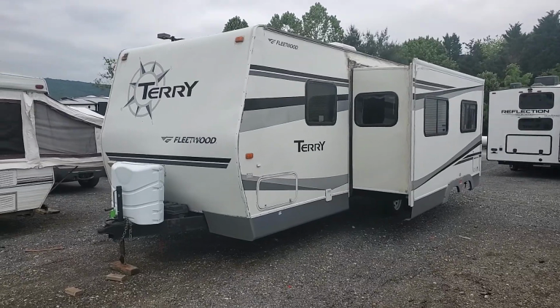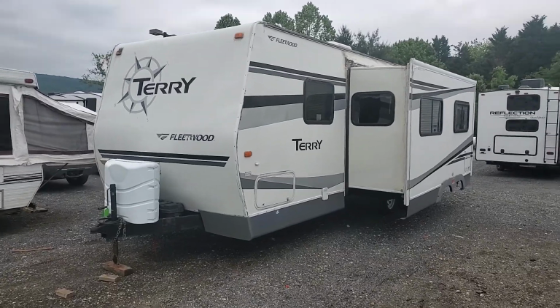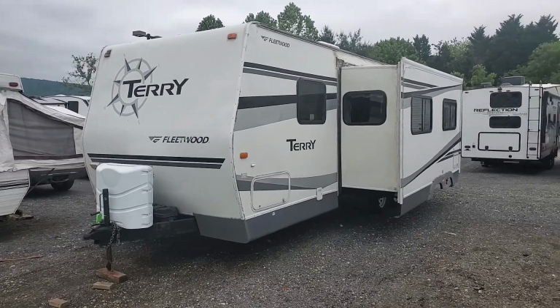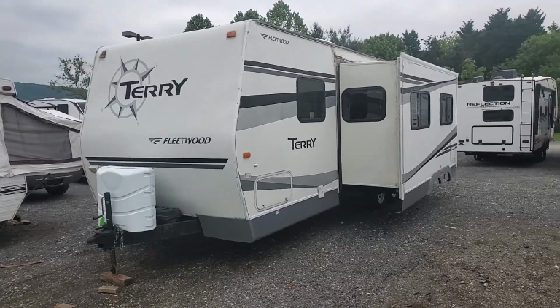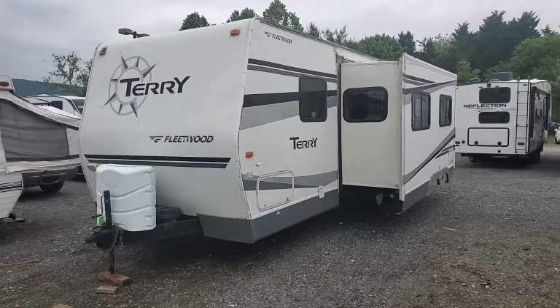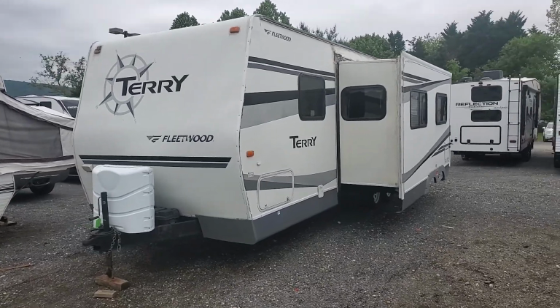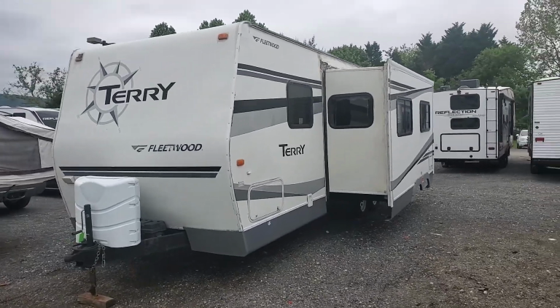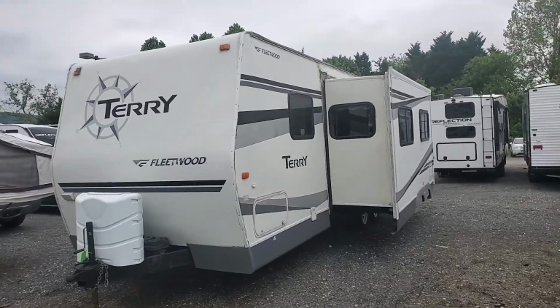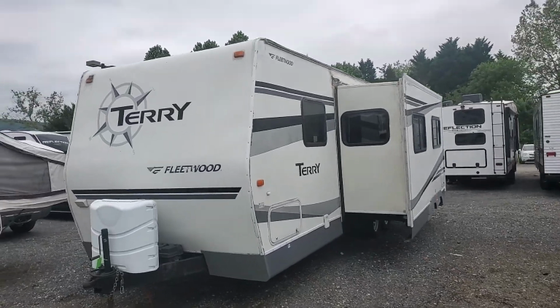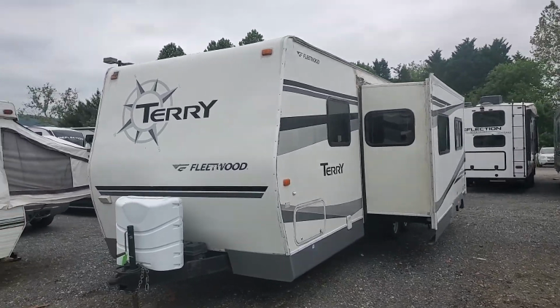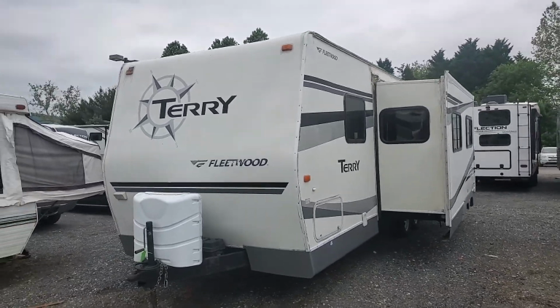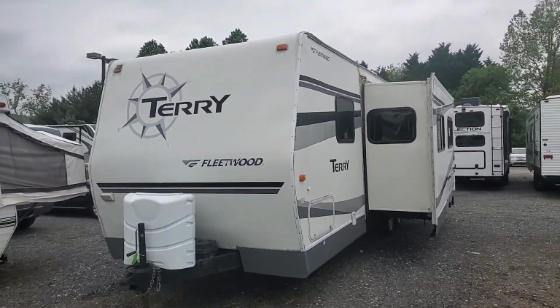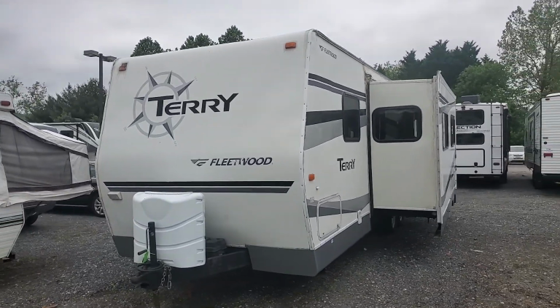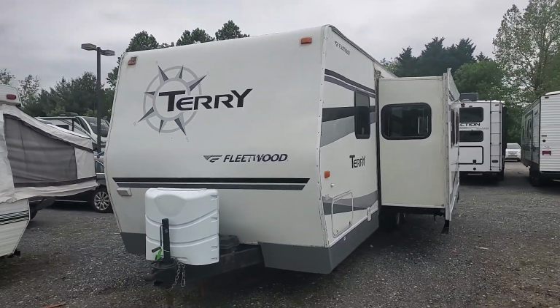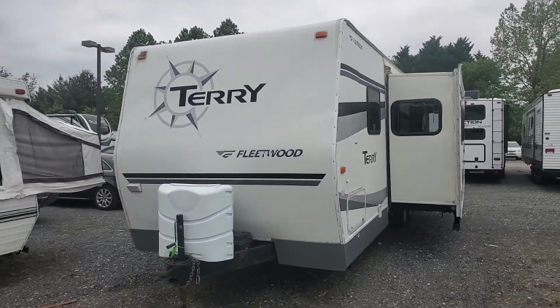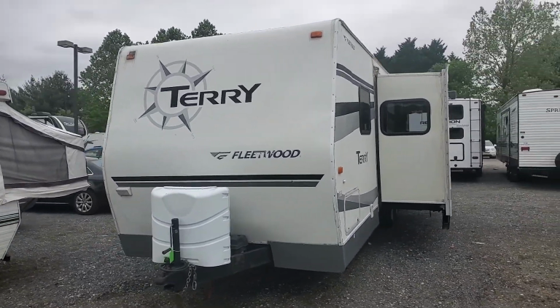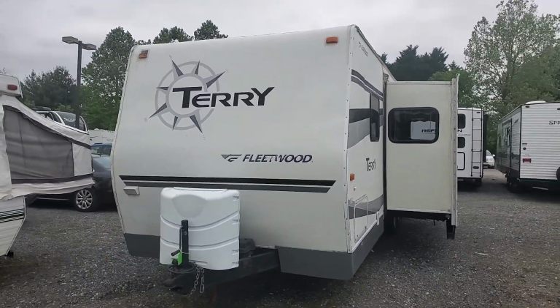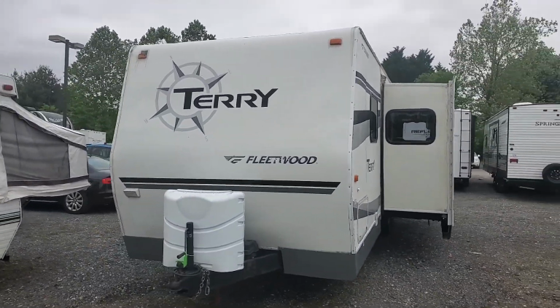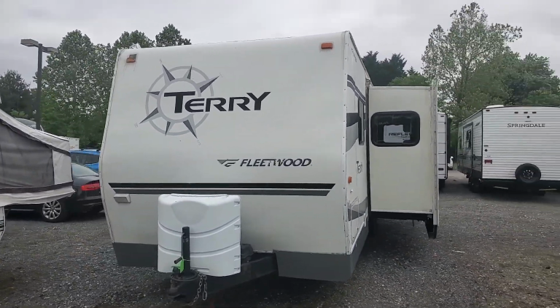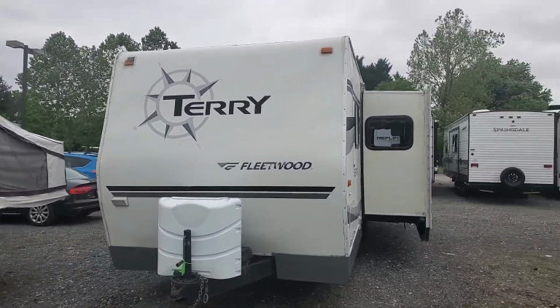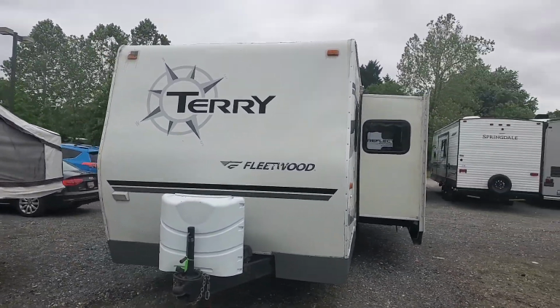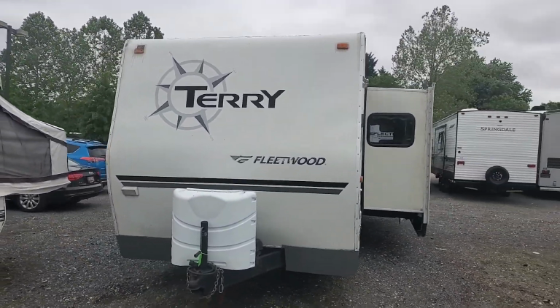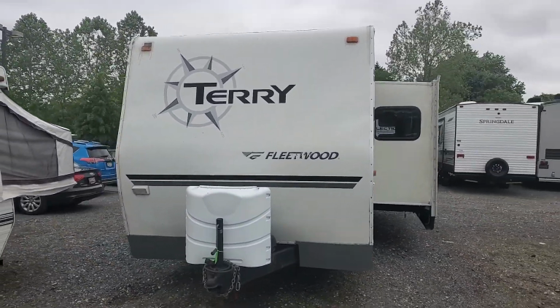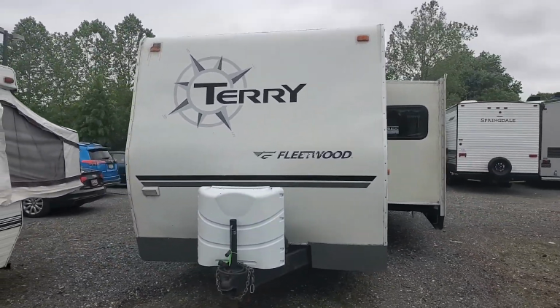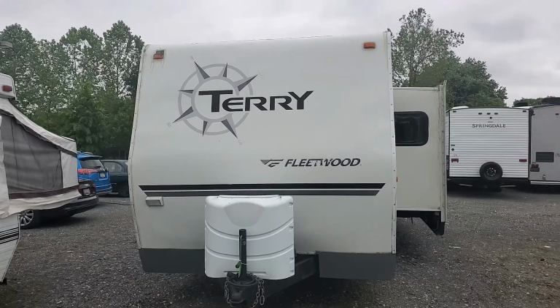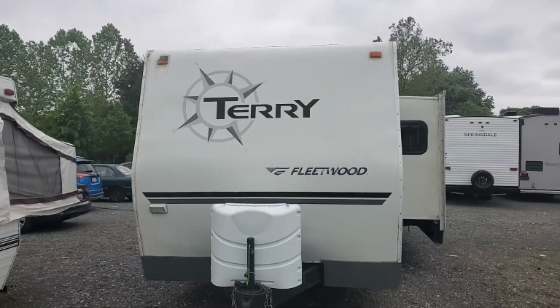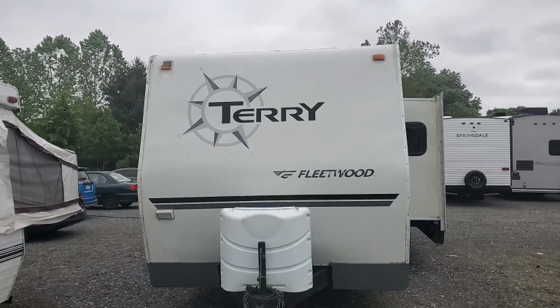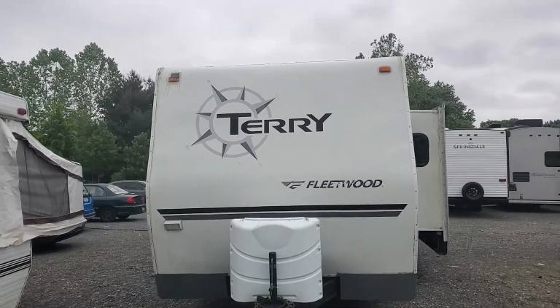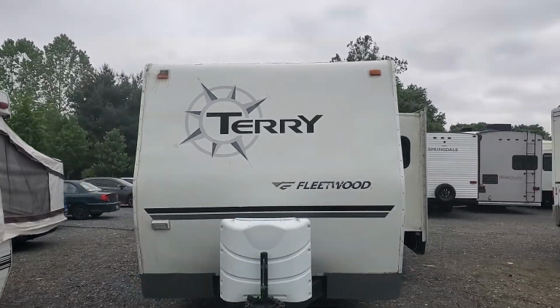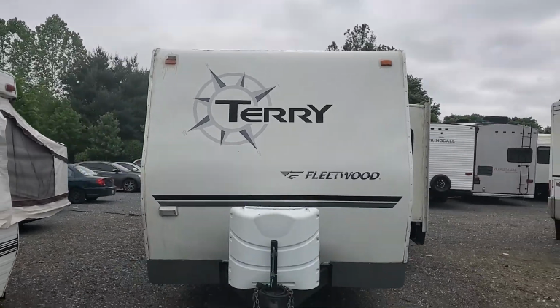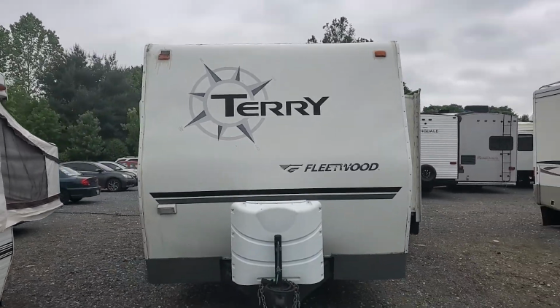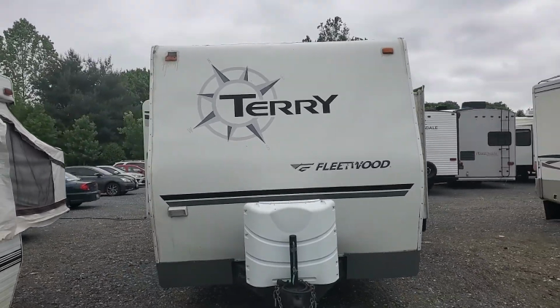Hey folks, this is Alex the eBay Guy here at Beckley's RVs in Thurmont, Maryland, and here we have the Fleetwood Terry.